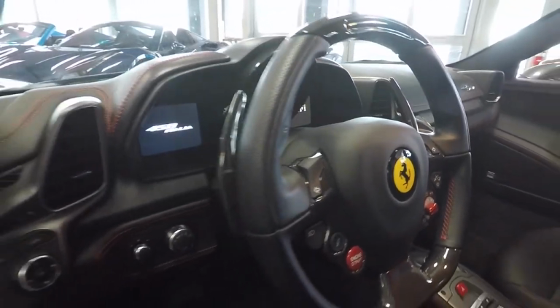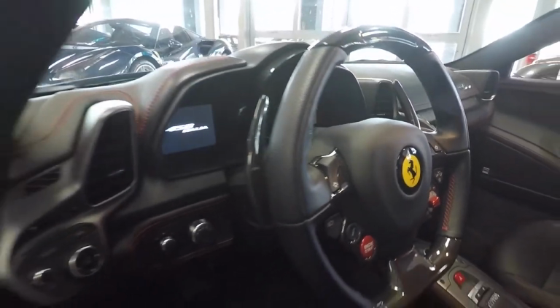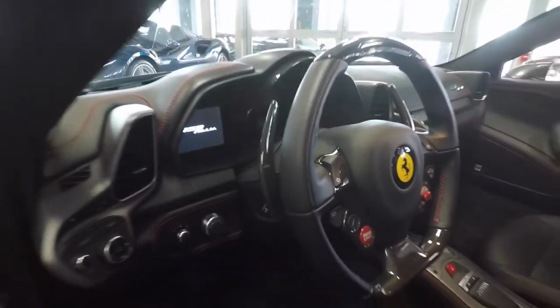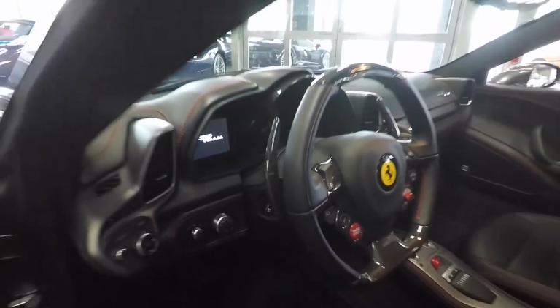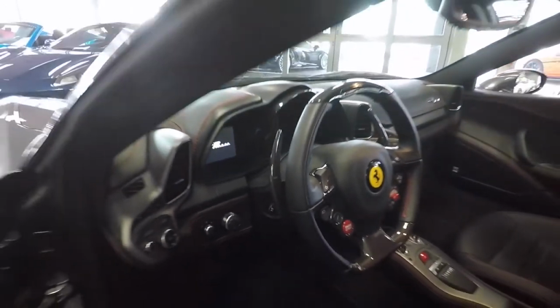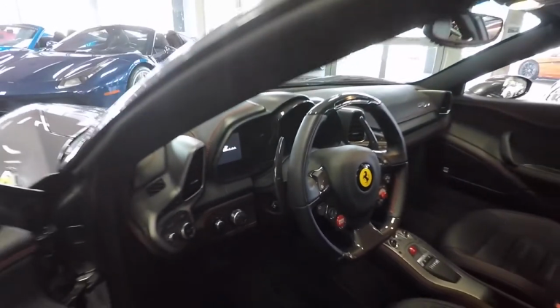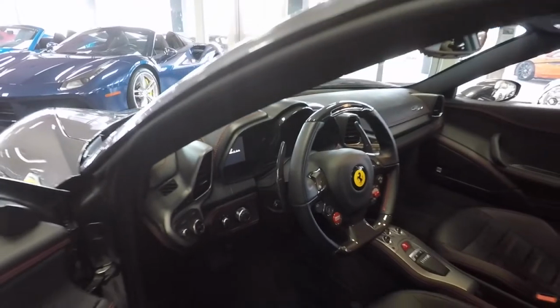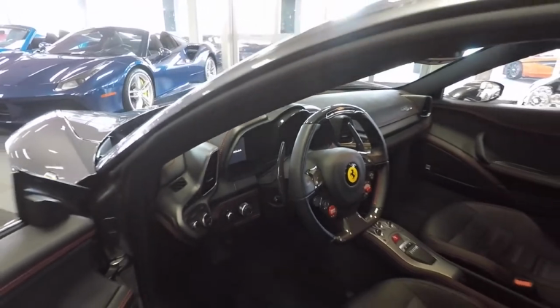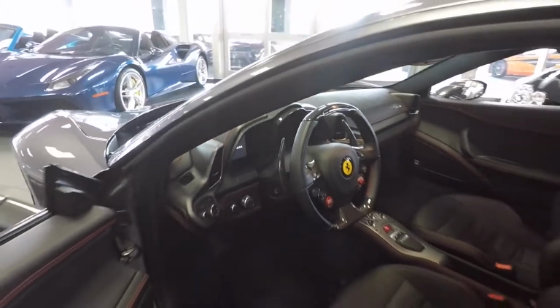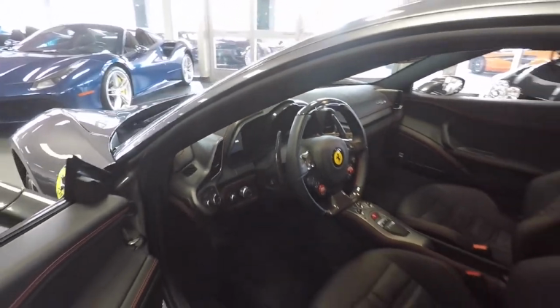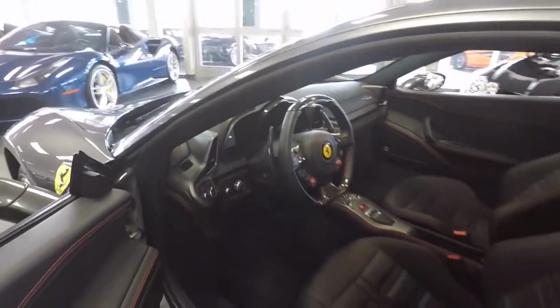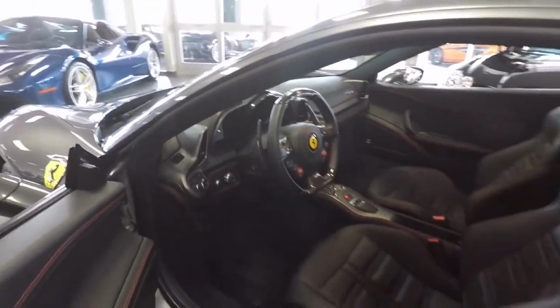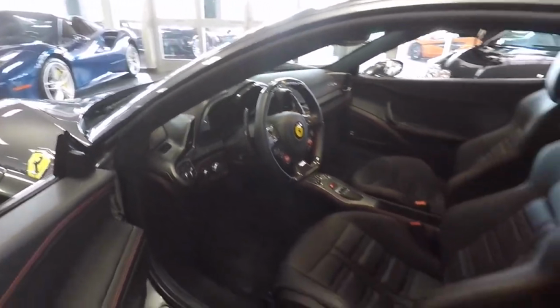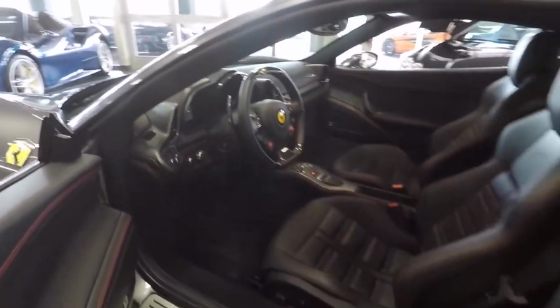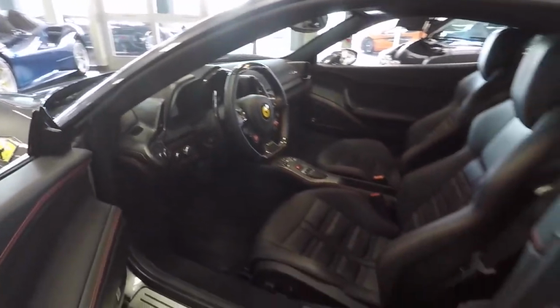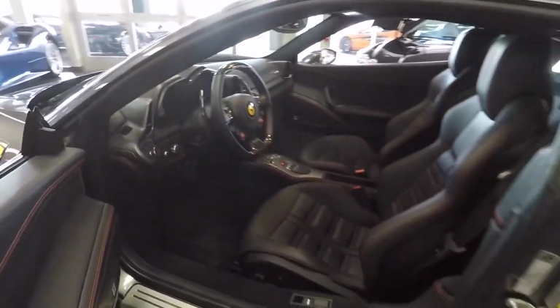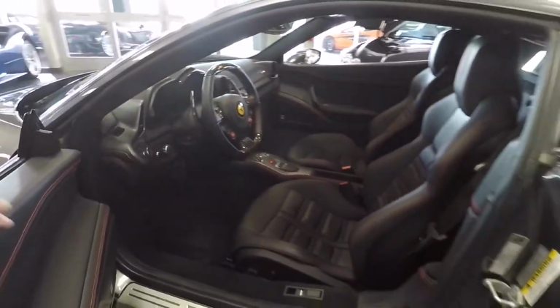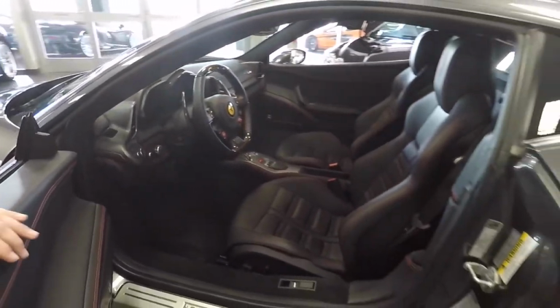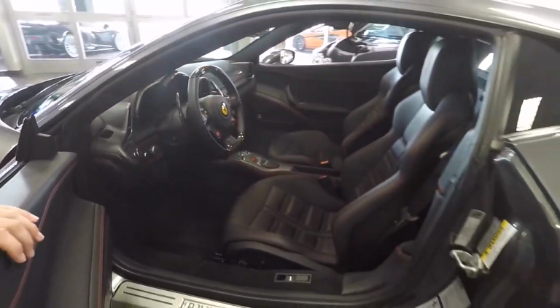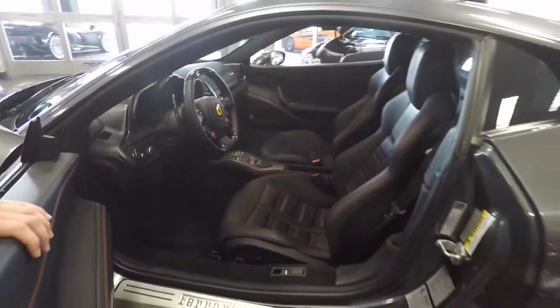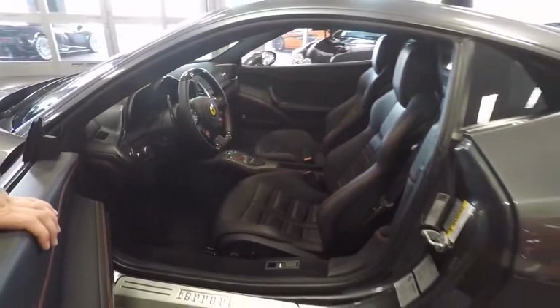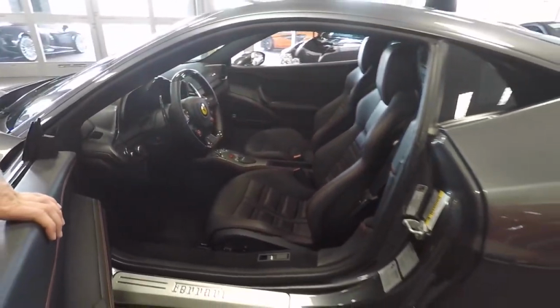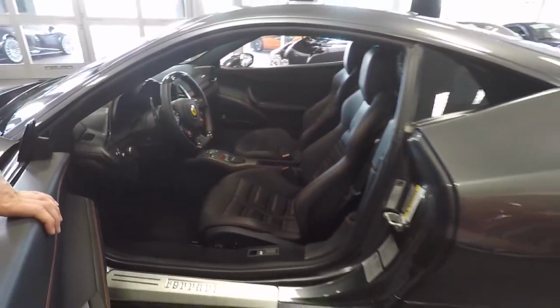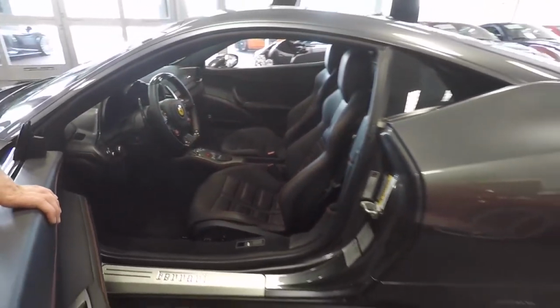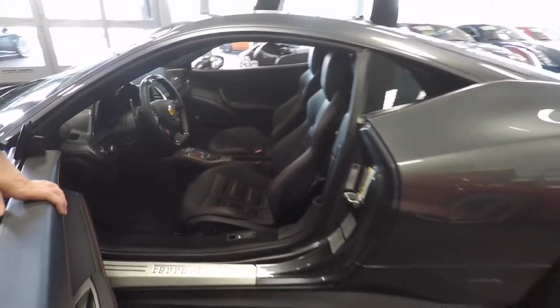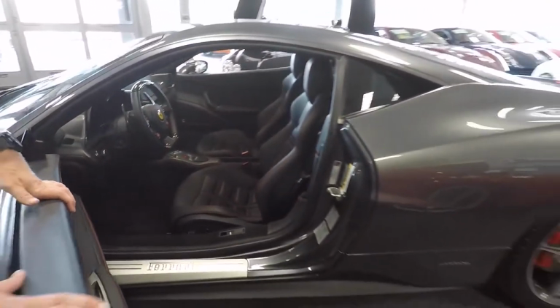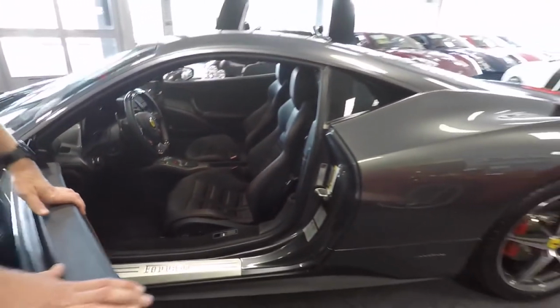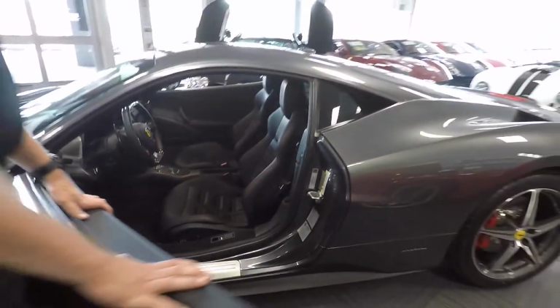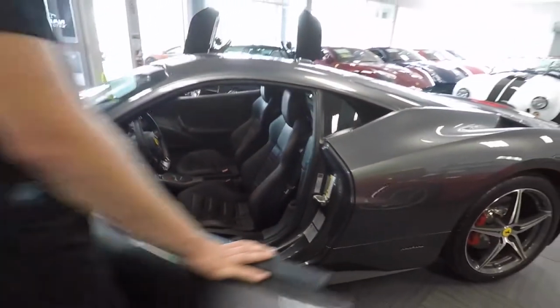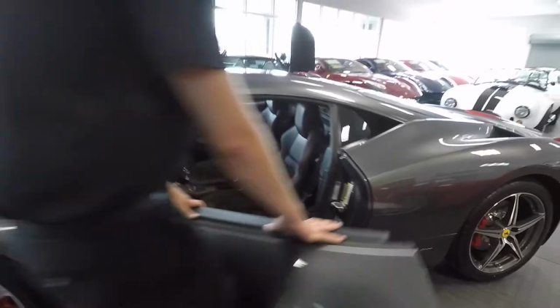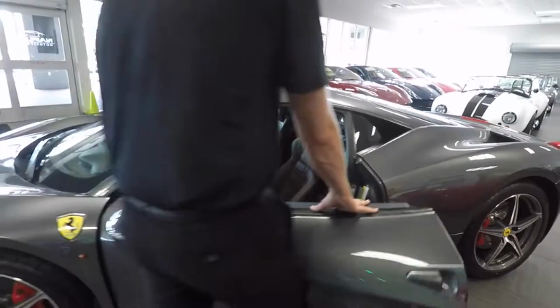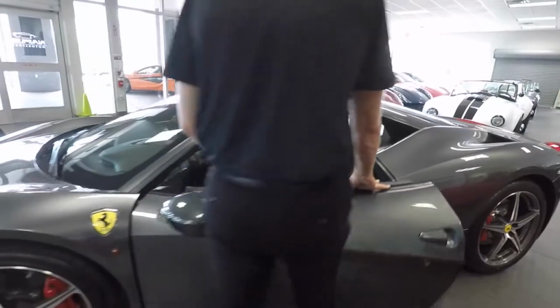This car is also equipped with navigation, satellite radio, and Bluetooth, which were all optional extras for the vehicle.